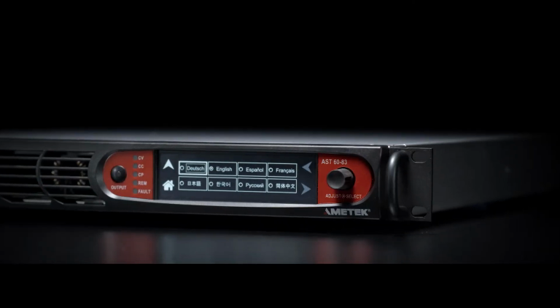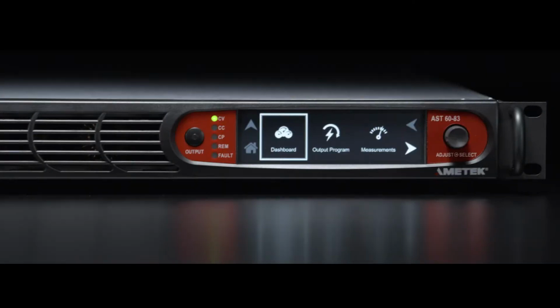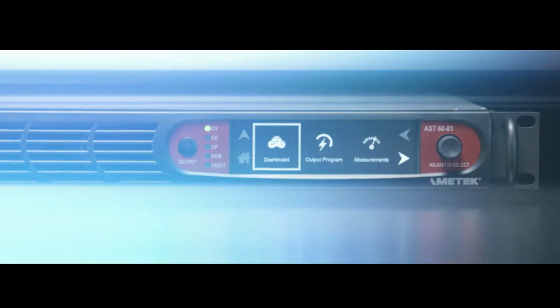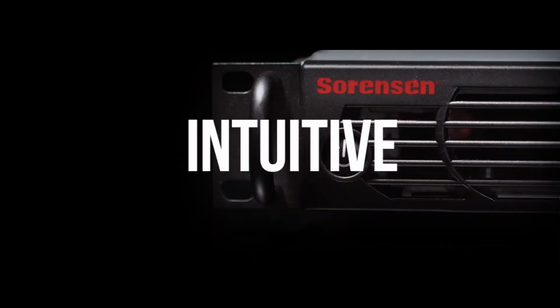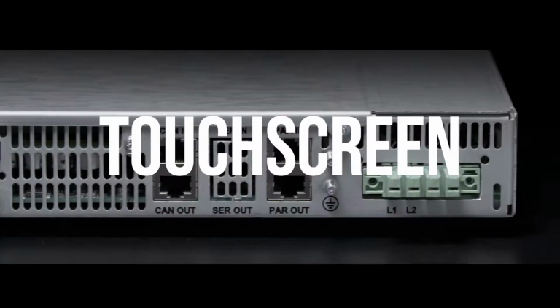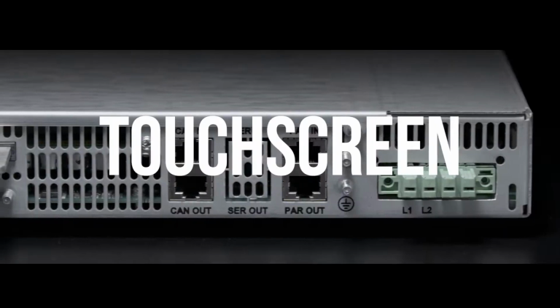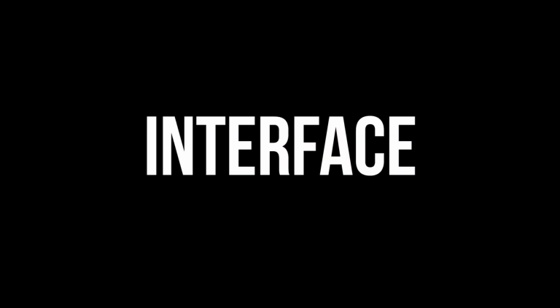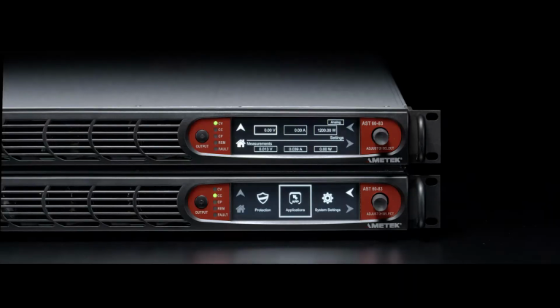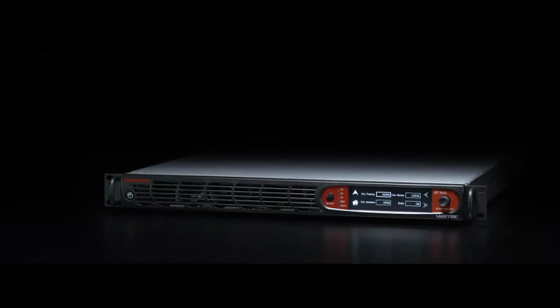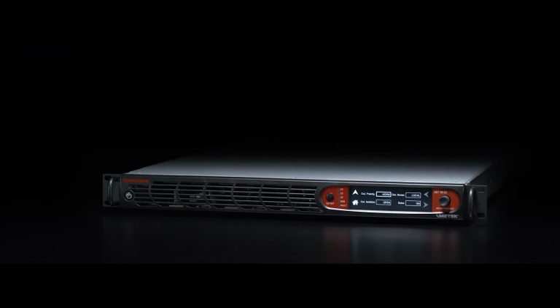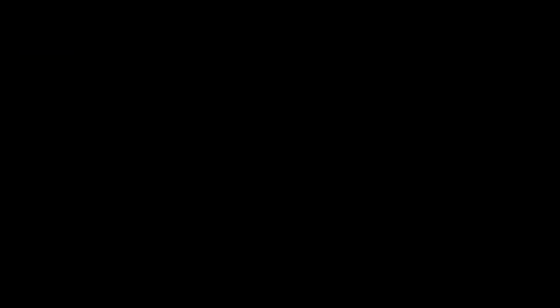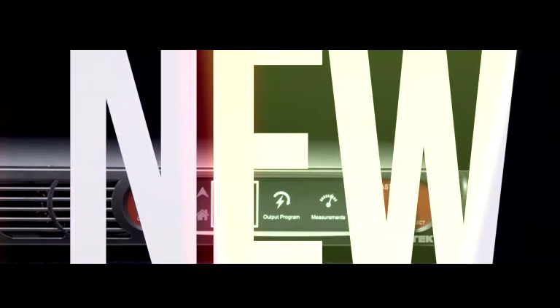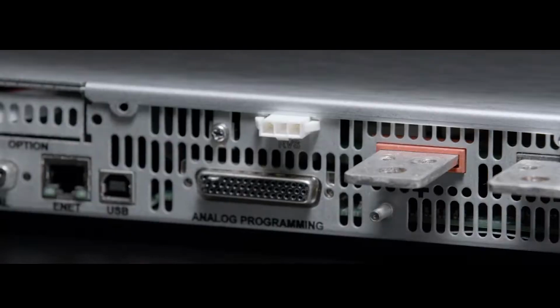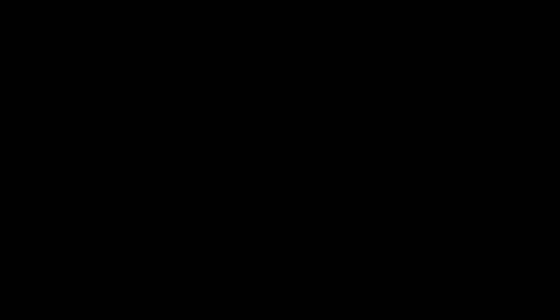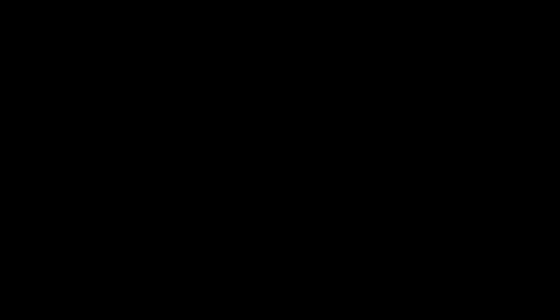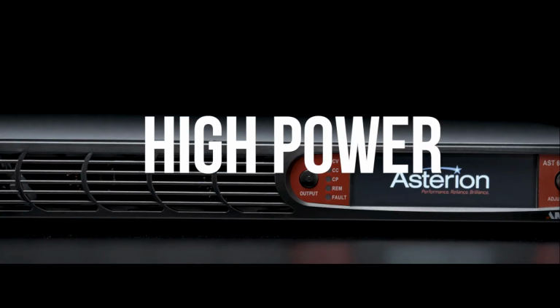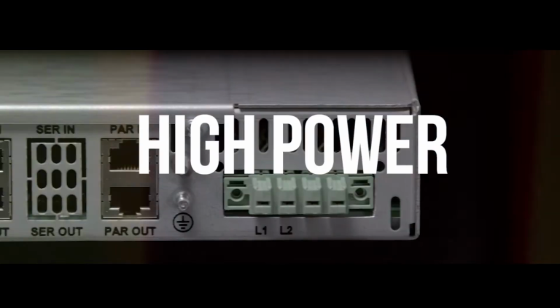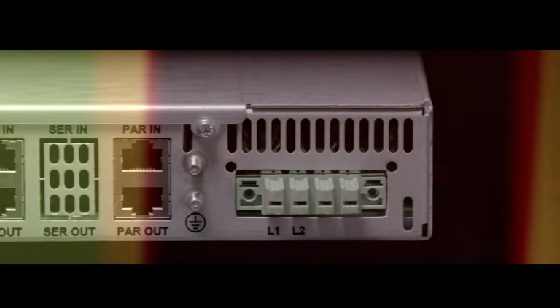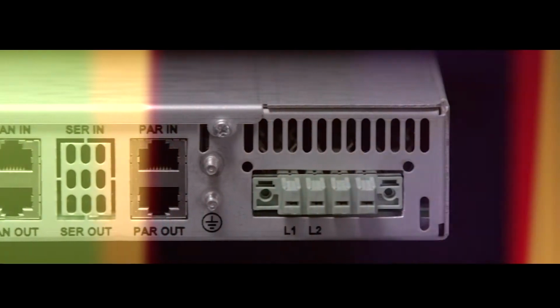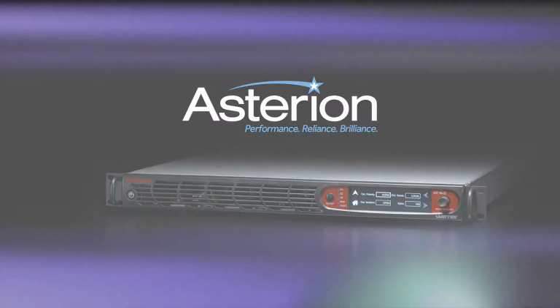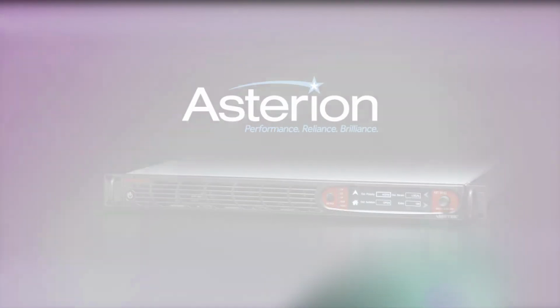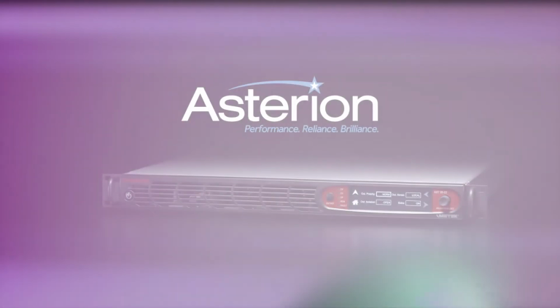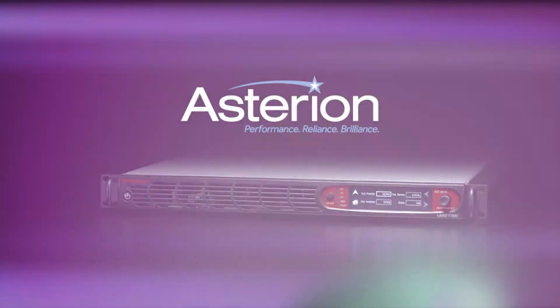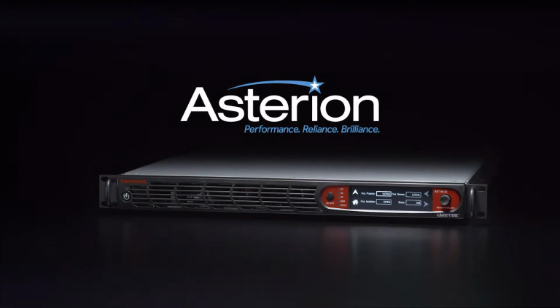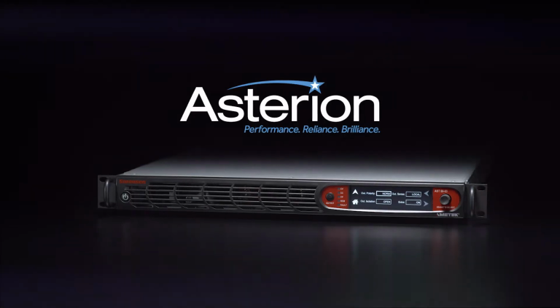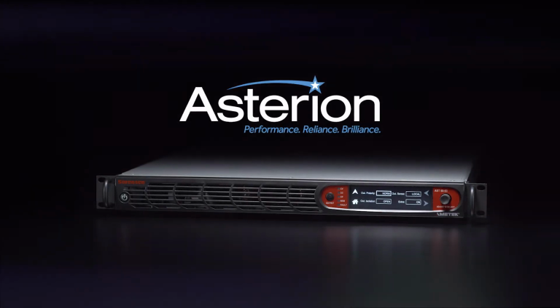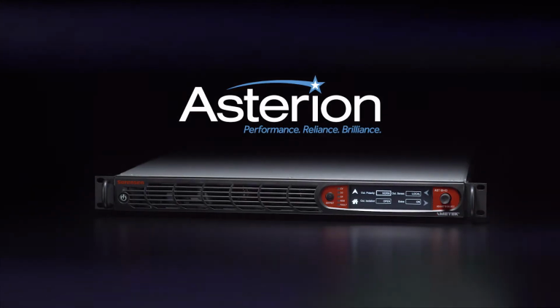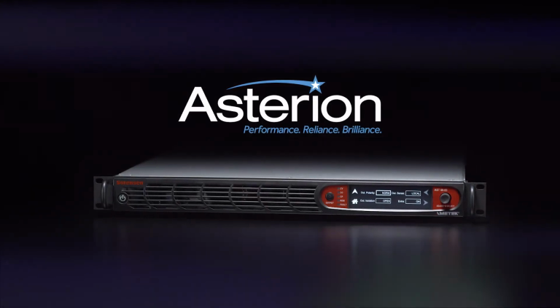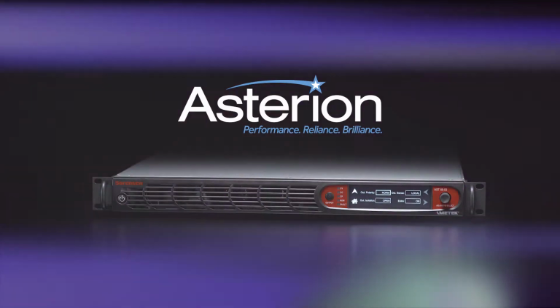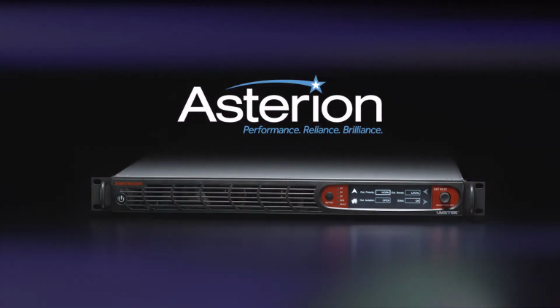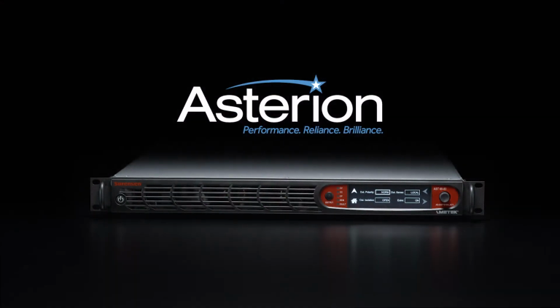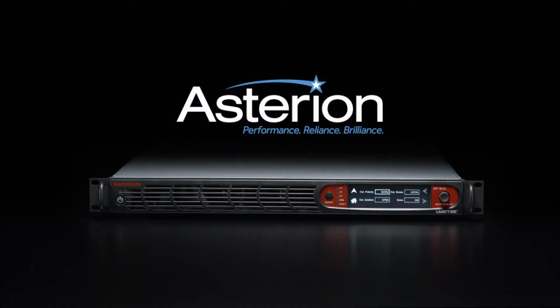Asterian — the most adaptable and affordable DC power series available today.